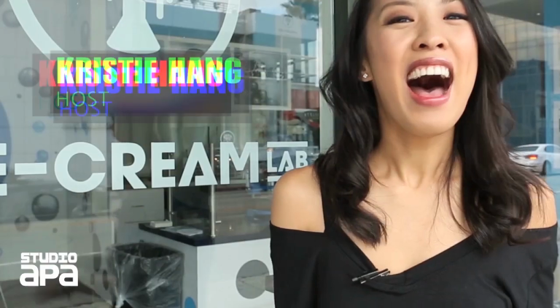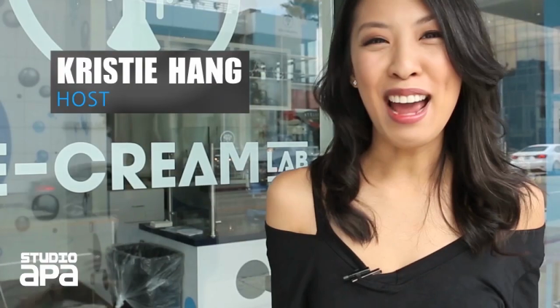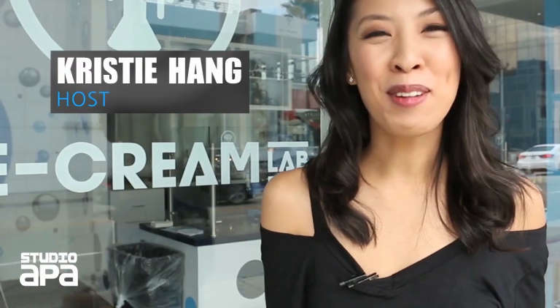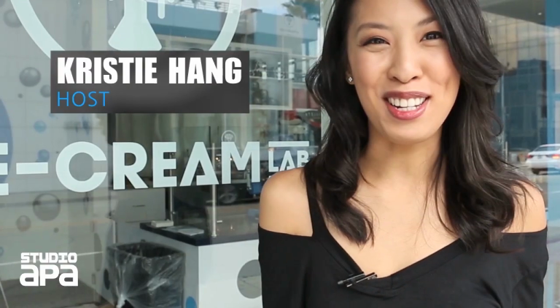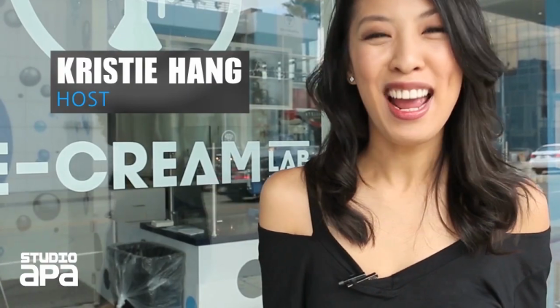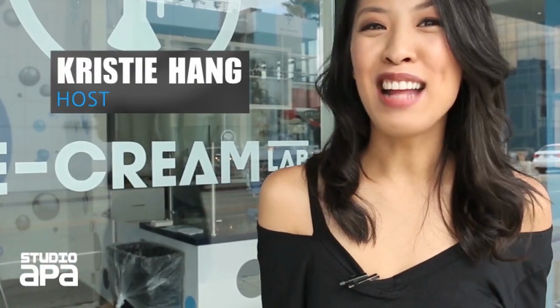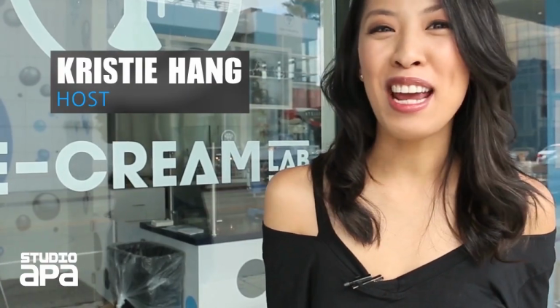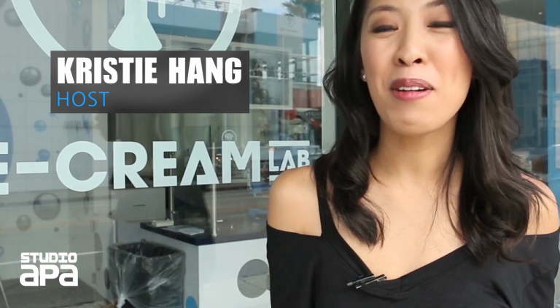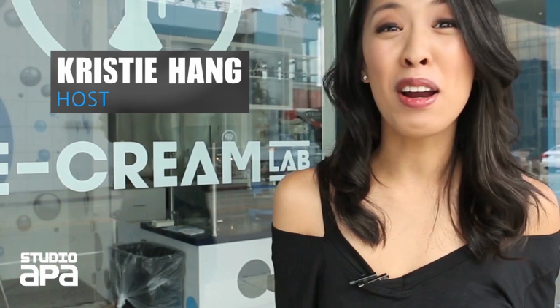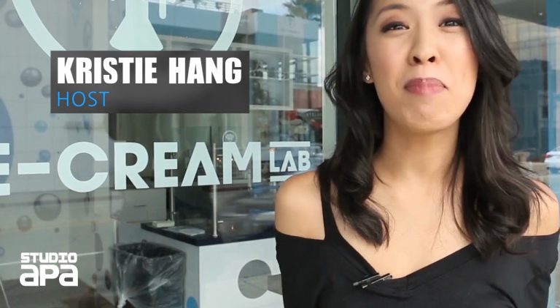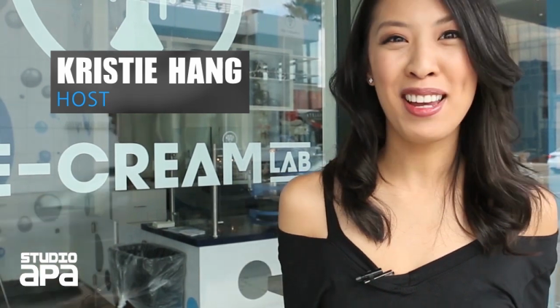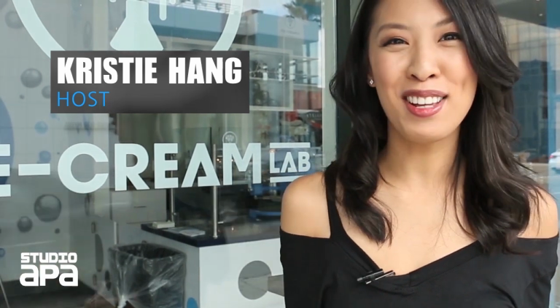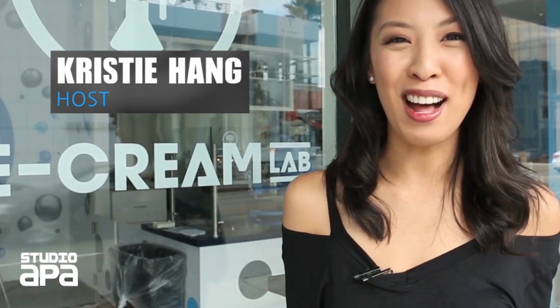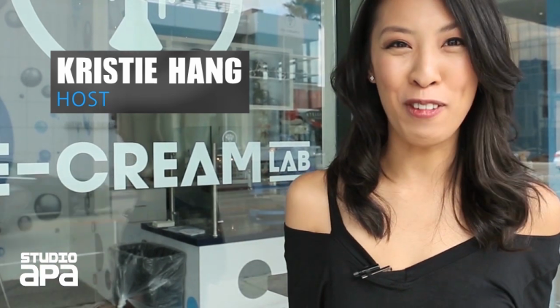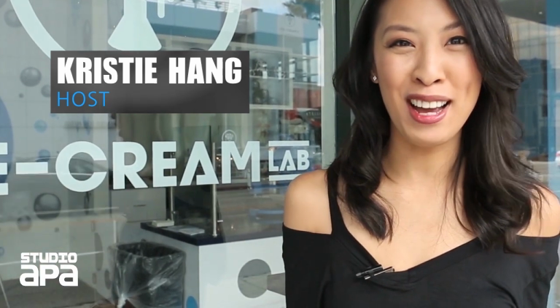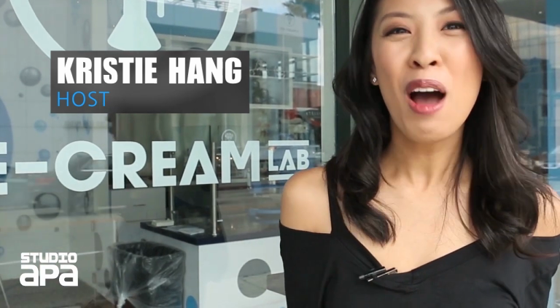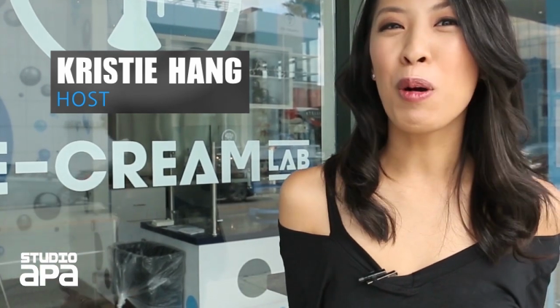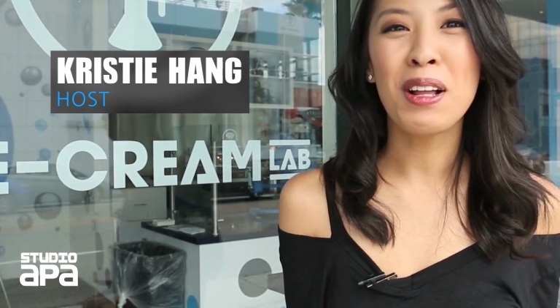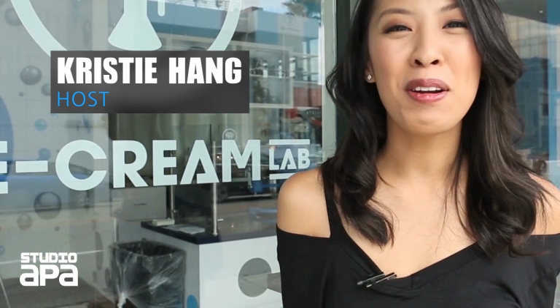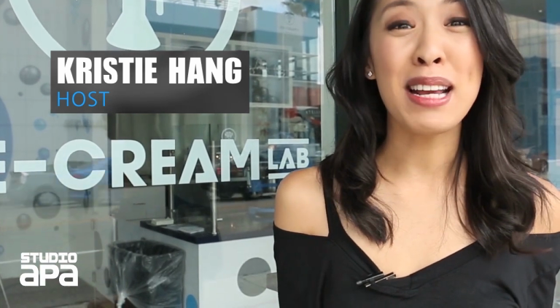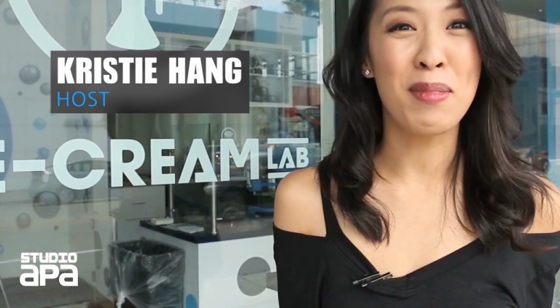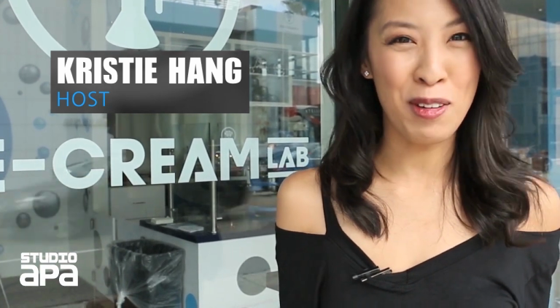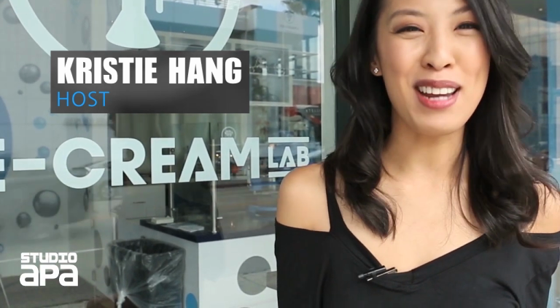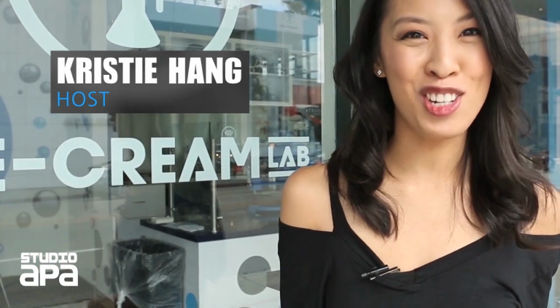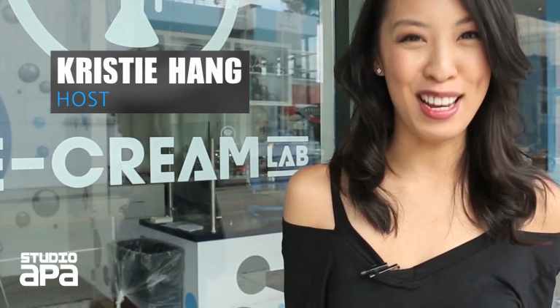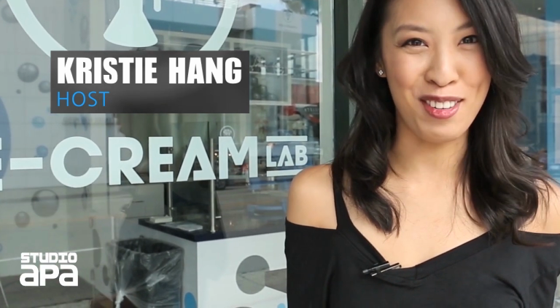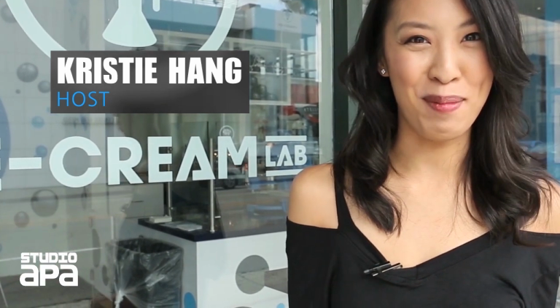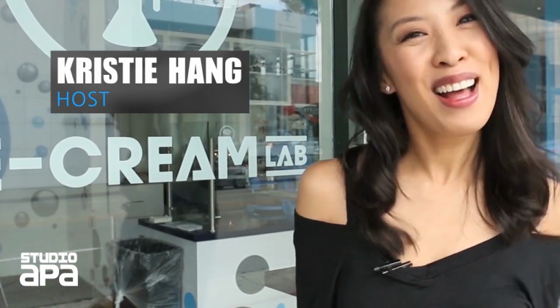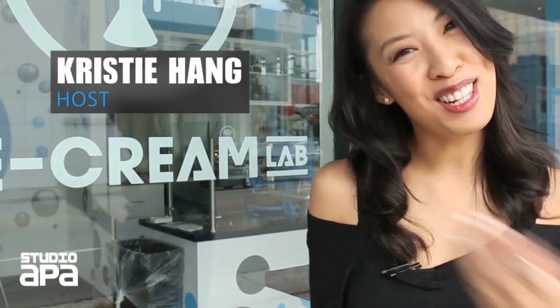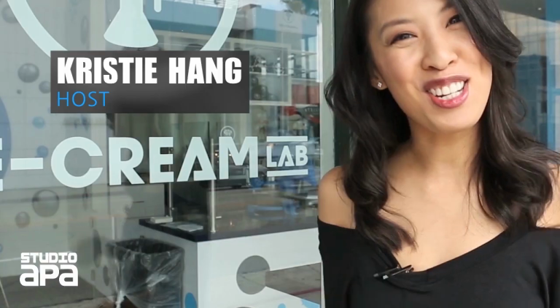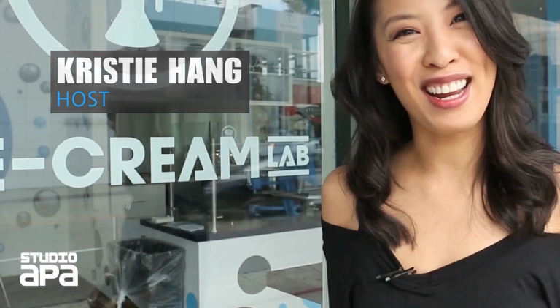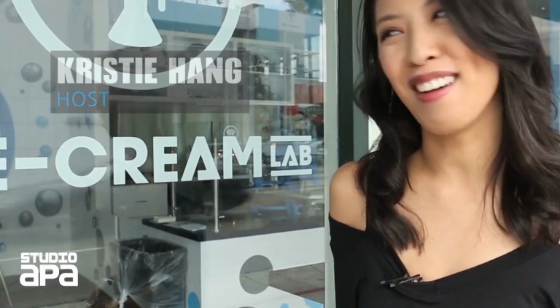Hi, I'm Christy, and today we're in the heart of Beverly Hills, California, where we're going to learn to make some liquid nitrogen ice cream. Let's go check it out.